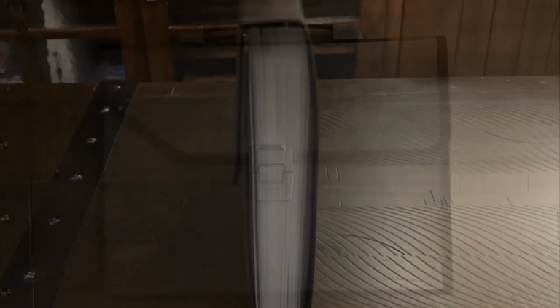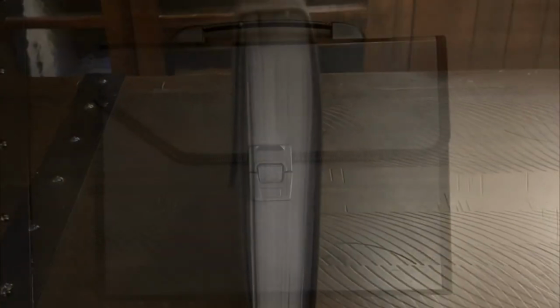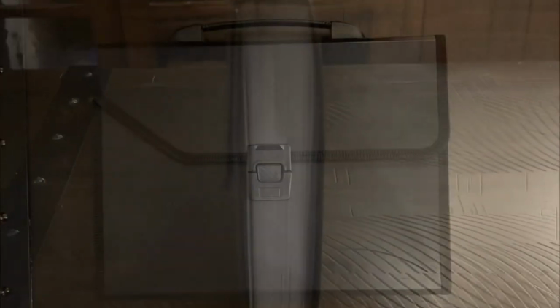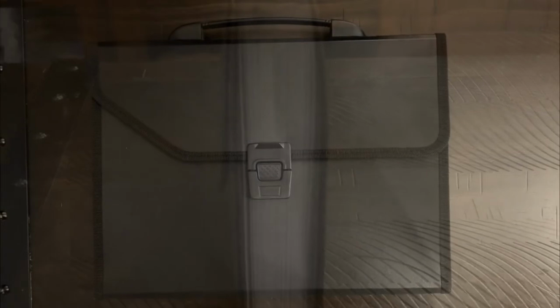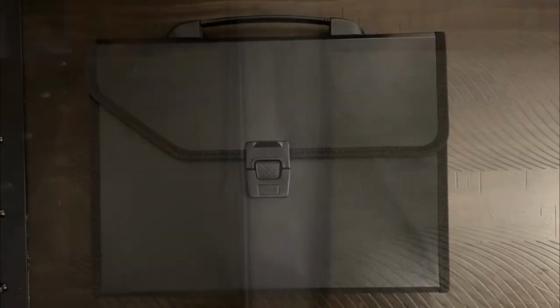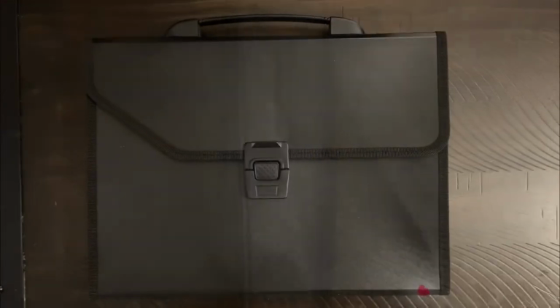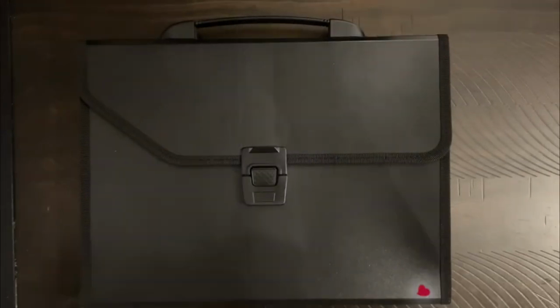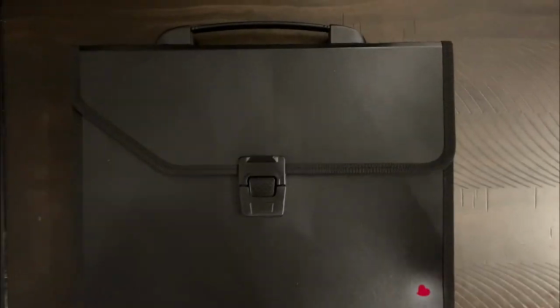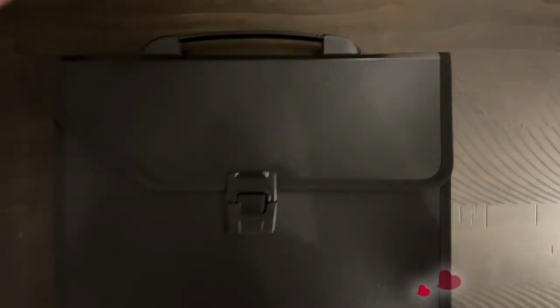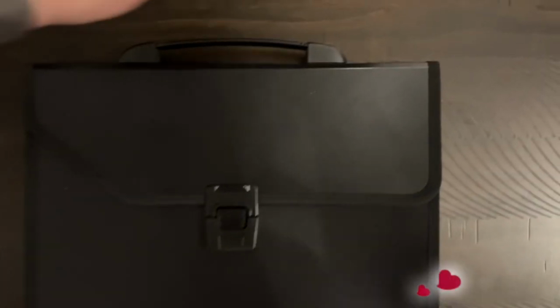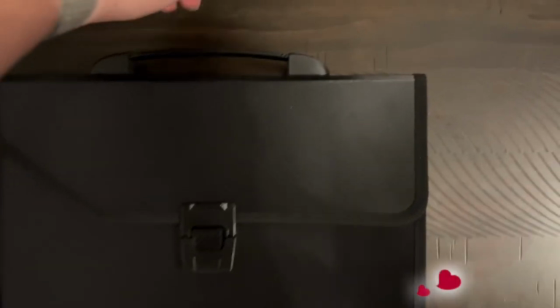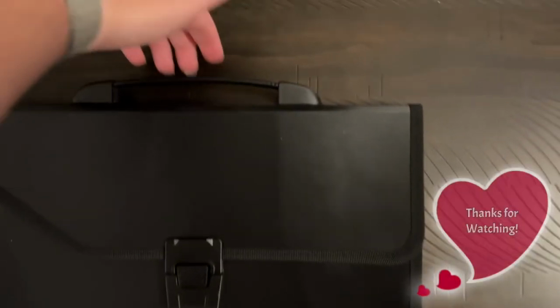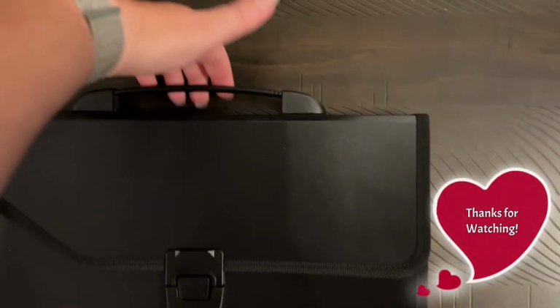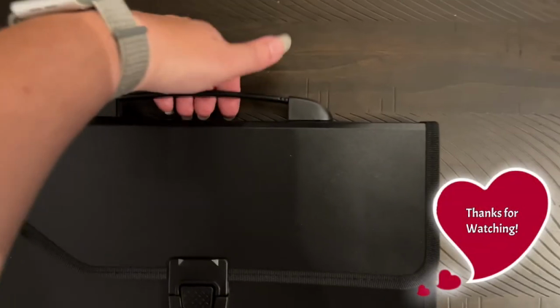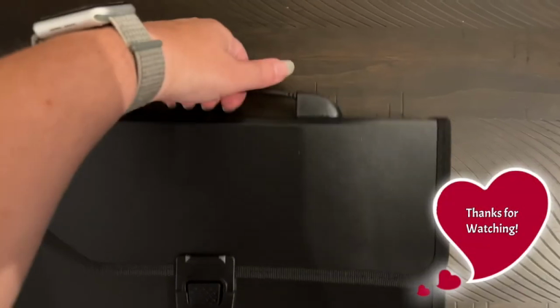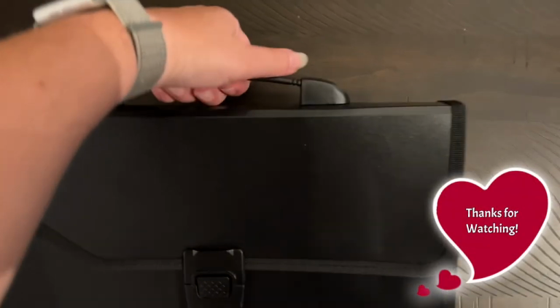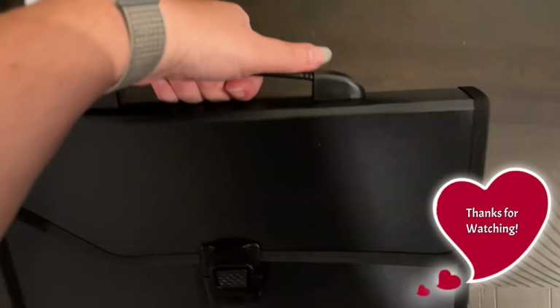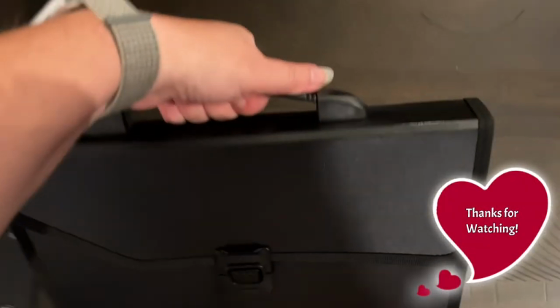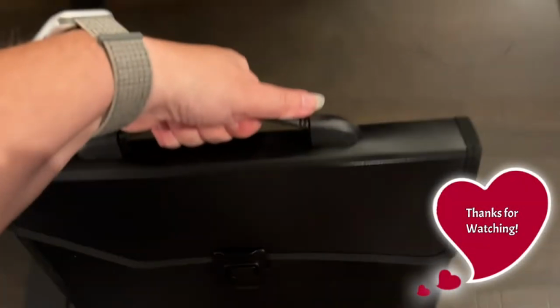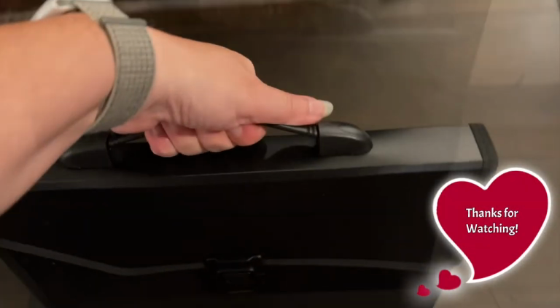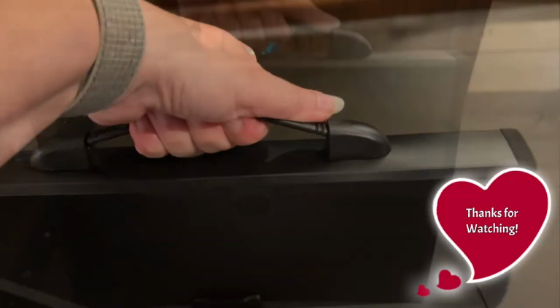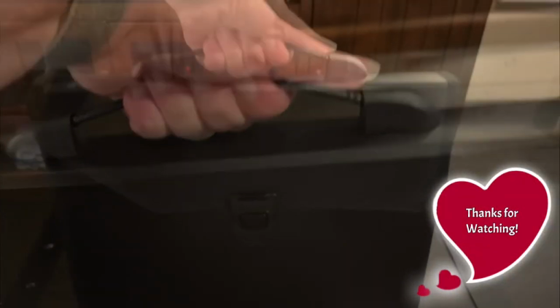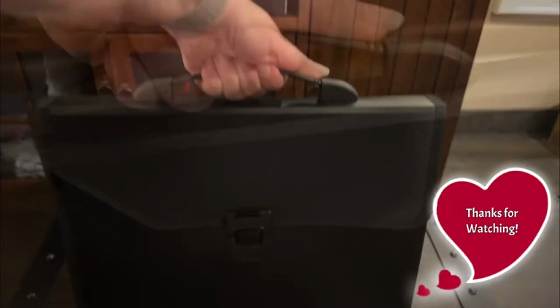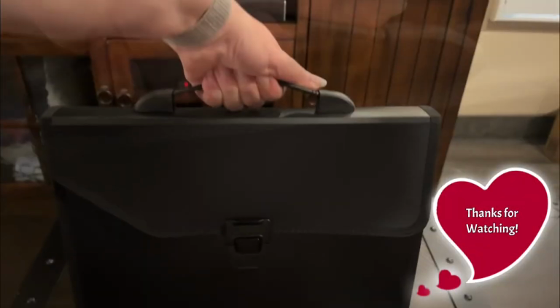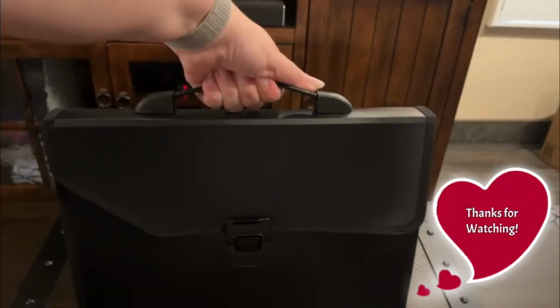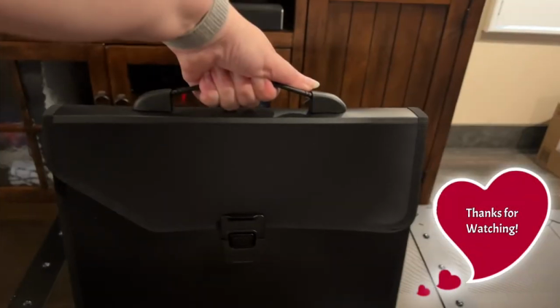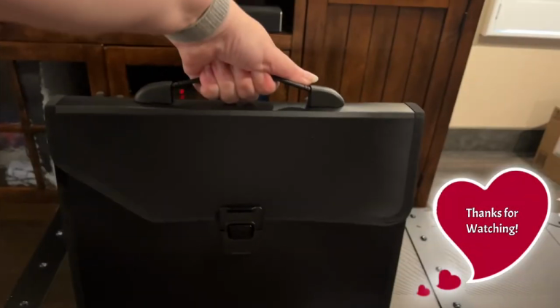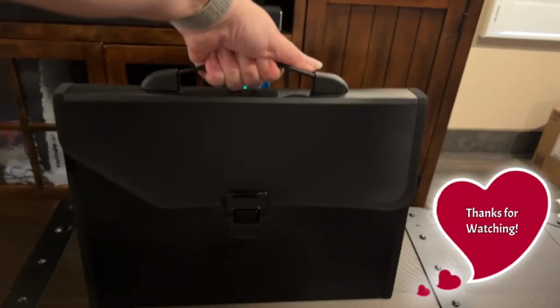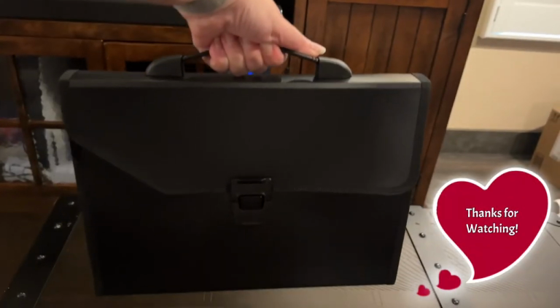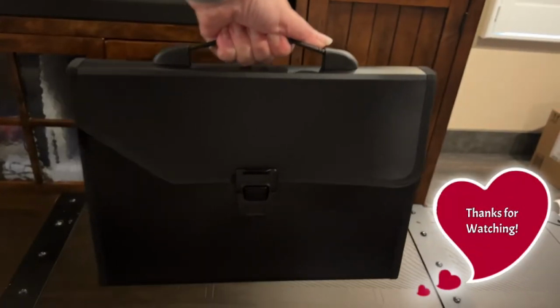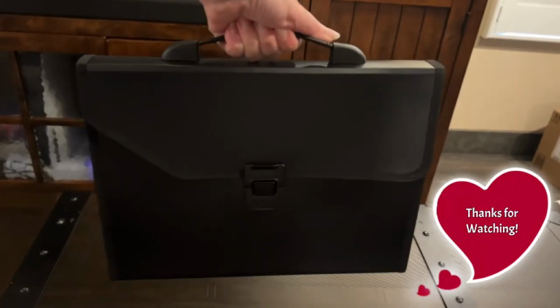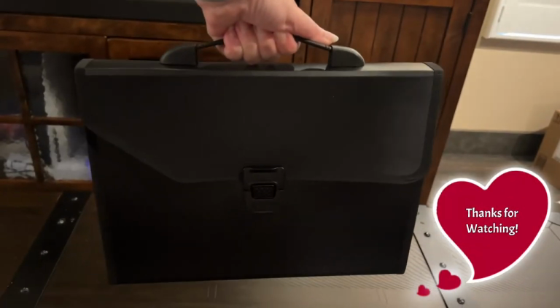This is the UGISM expanding file folder. Thanks for listening and watching my video.